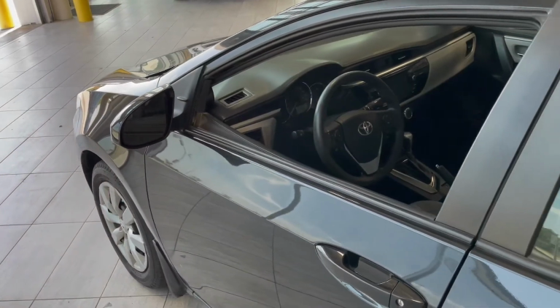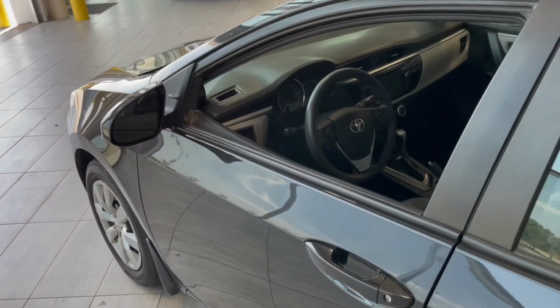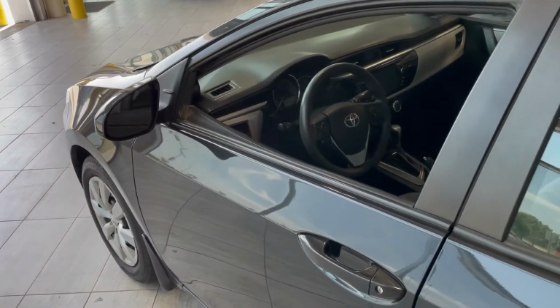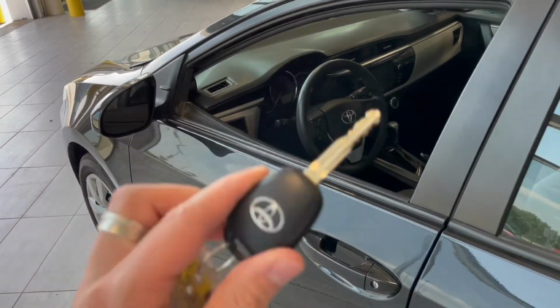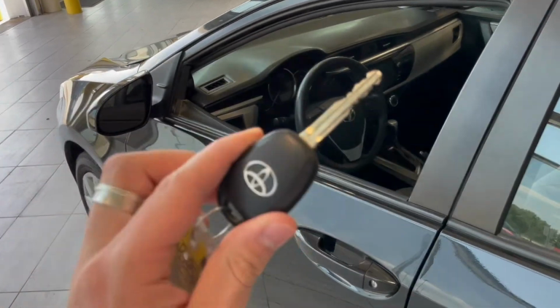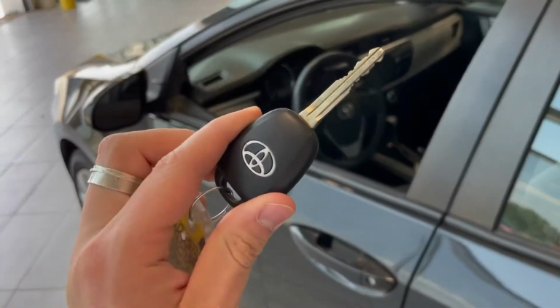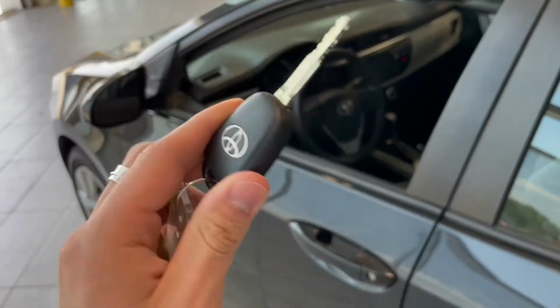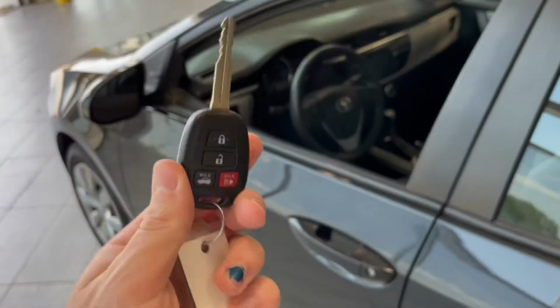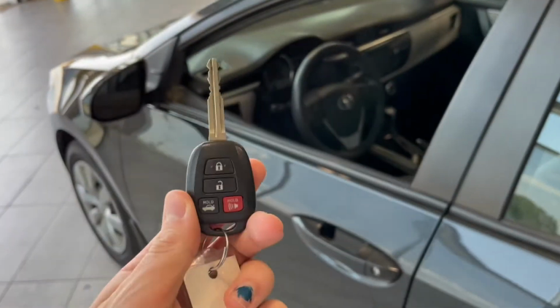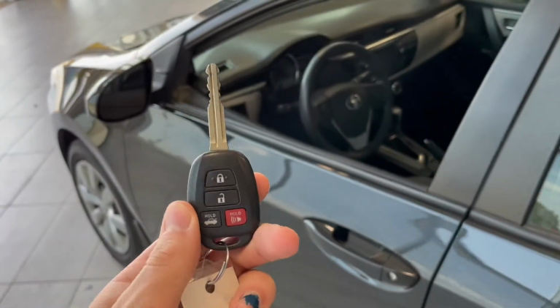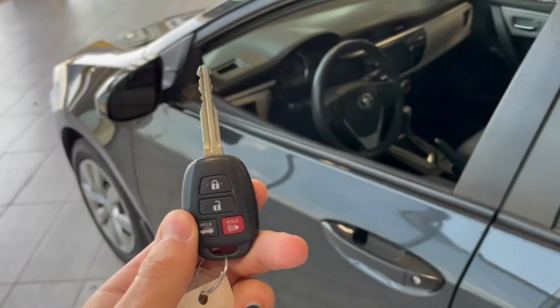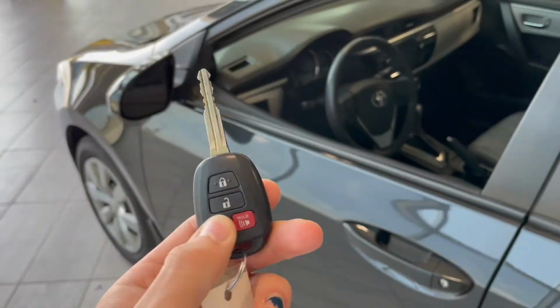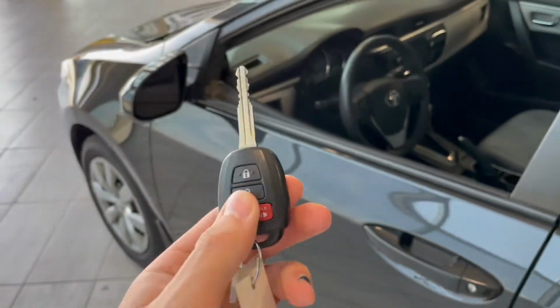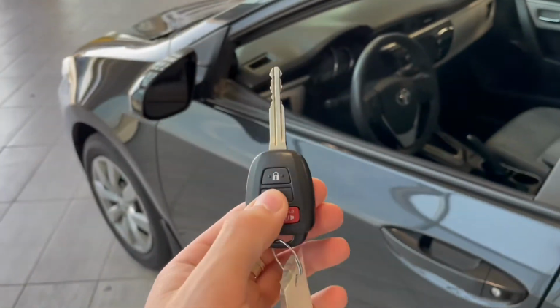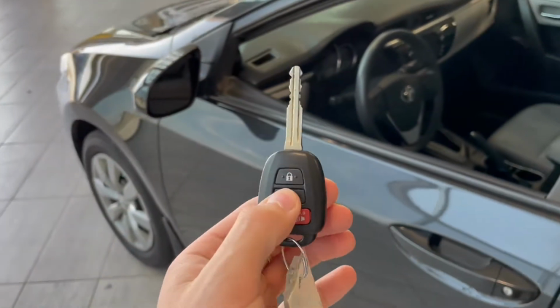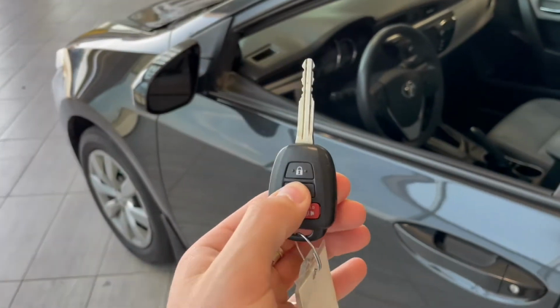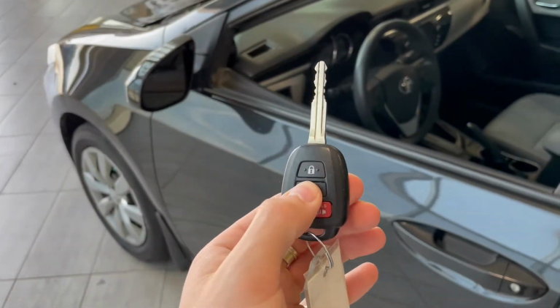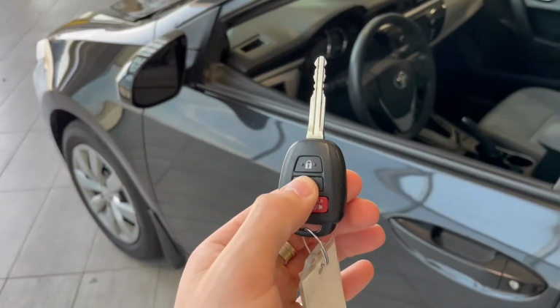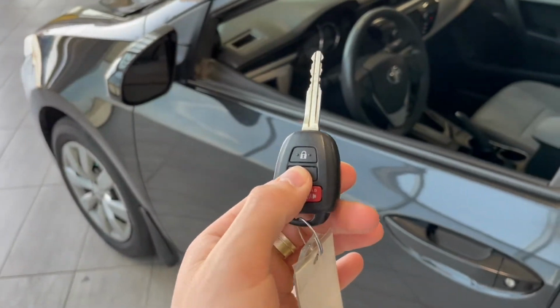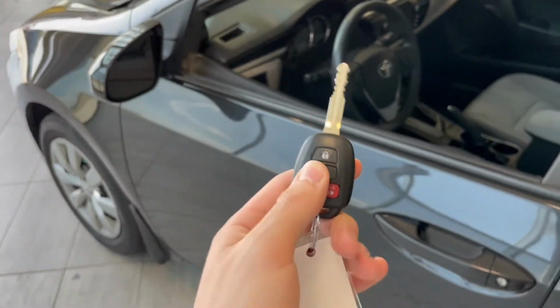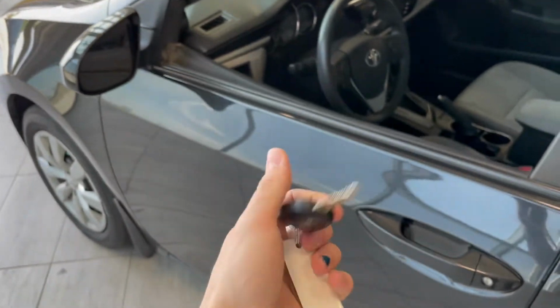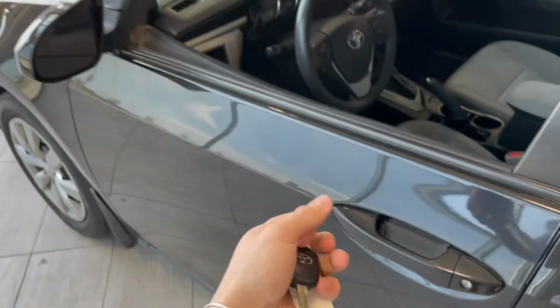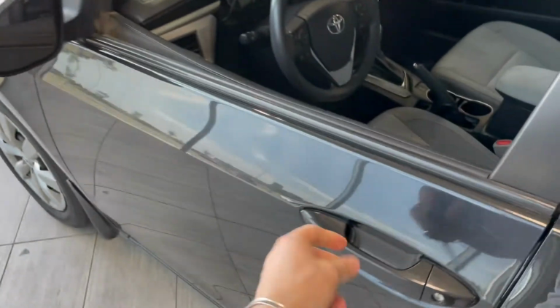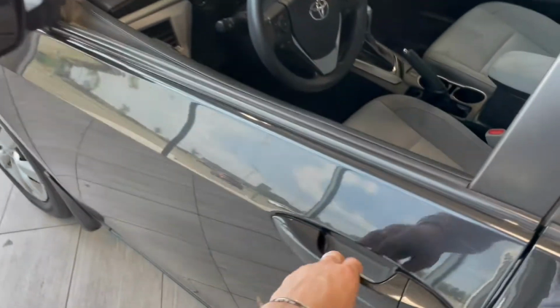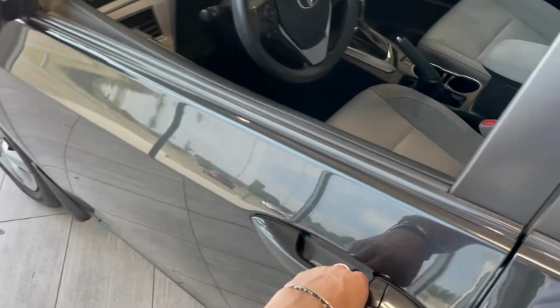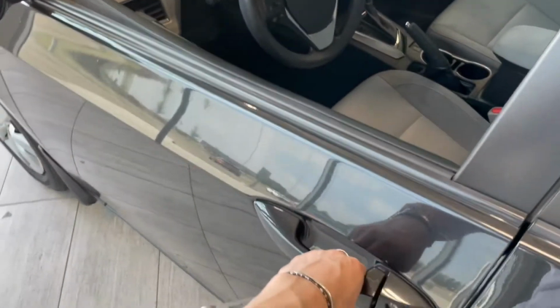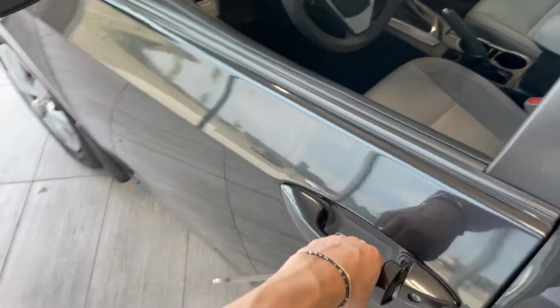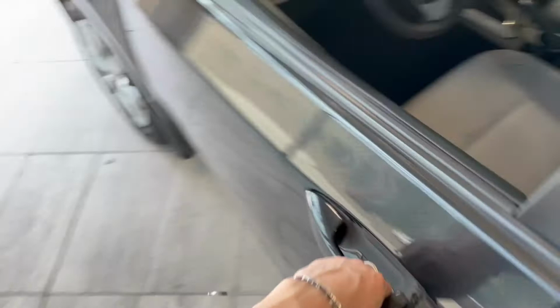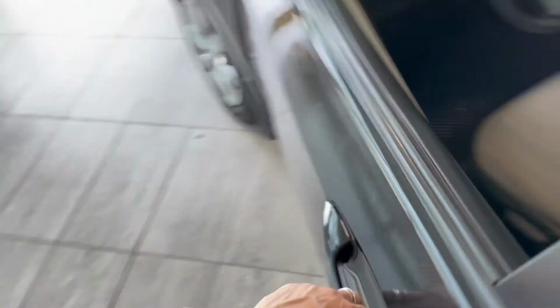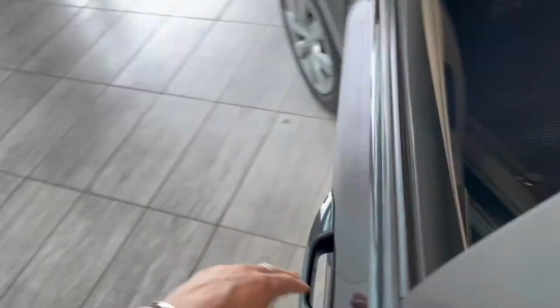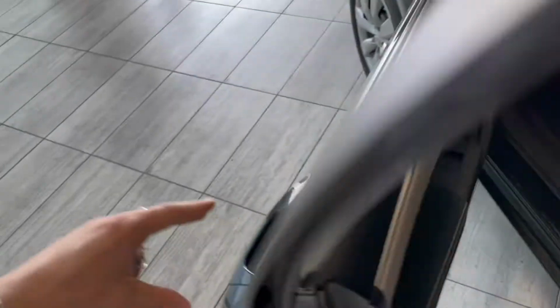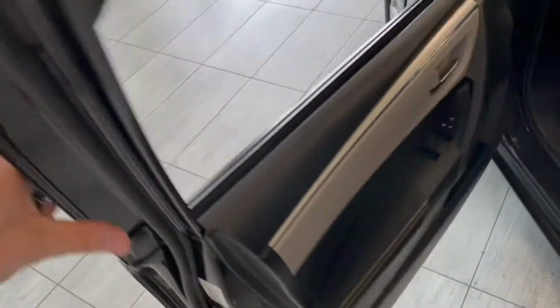Helping us inside is our key fob here. It has a lock and unlock button. We're going to take a look inside the driver's side first.